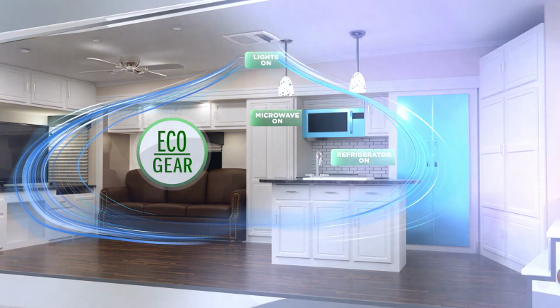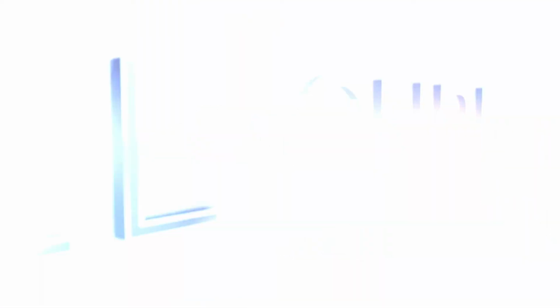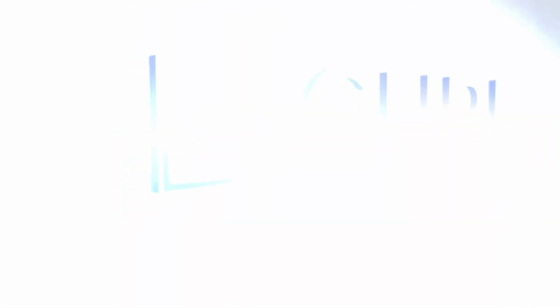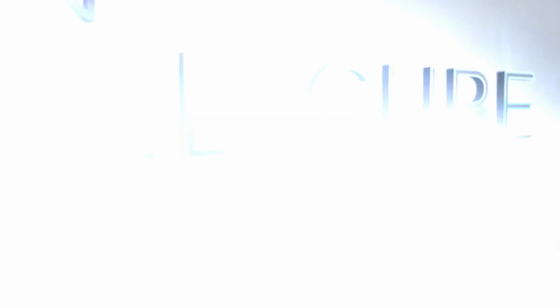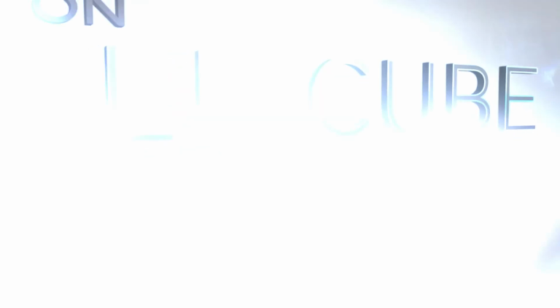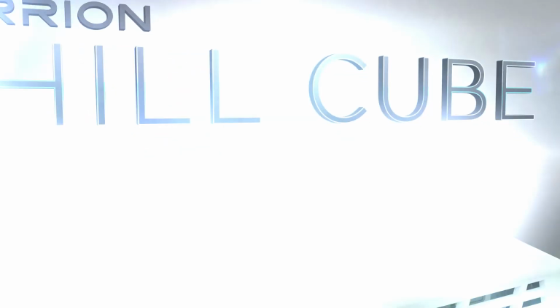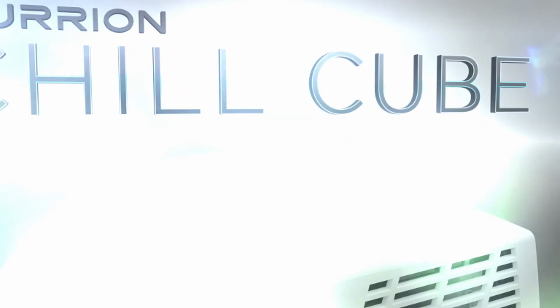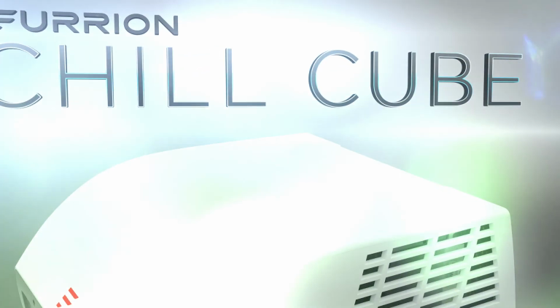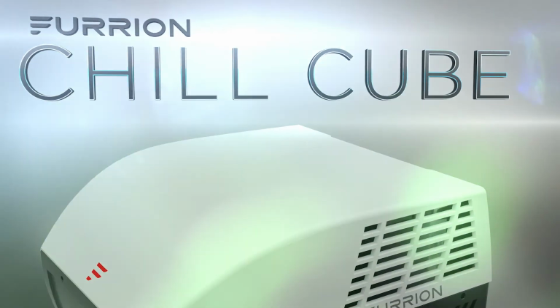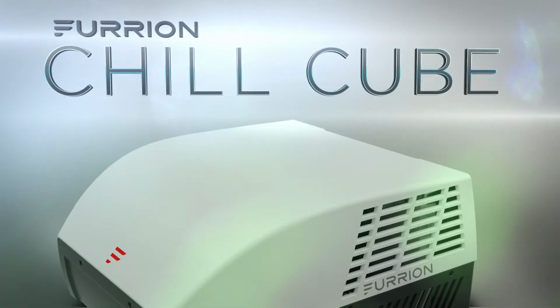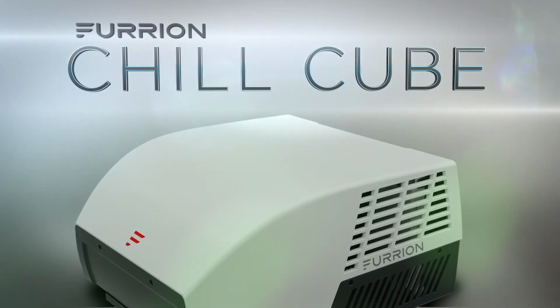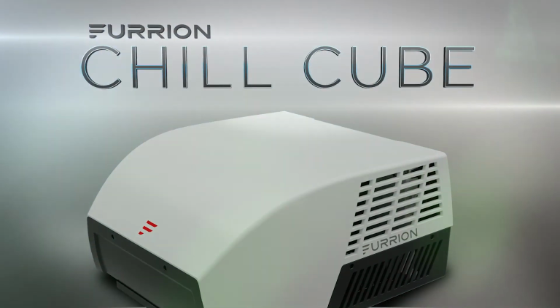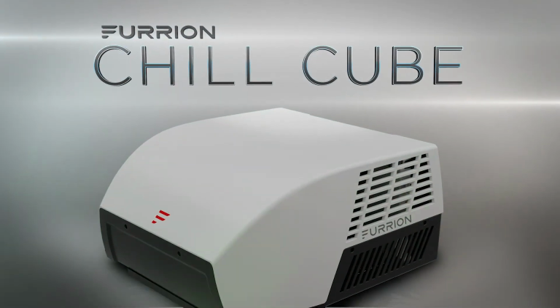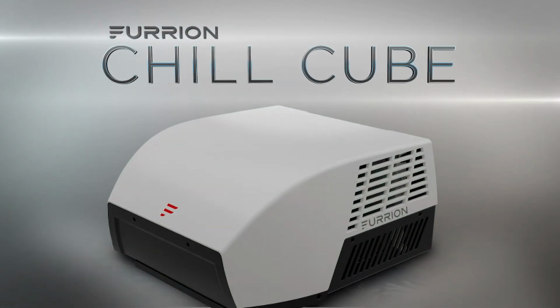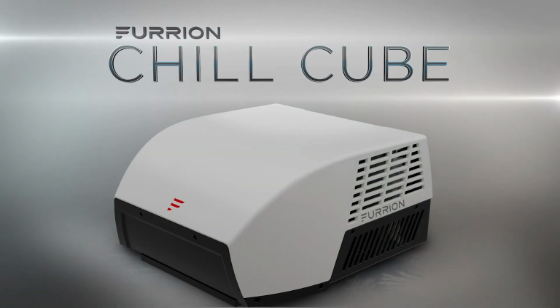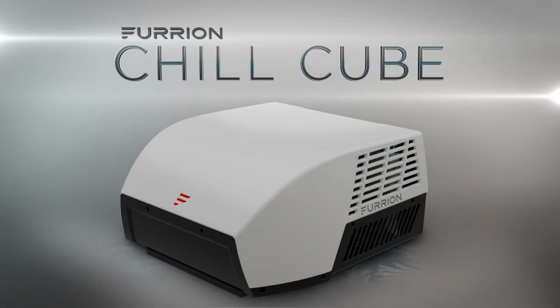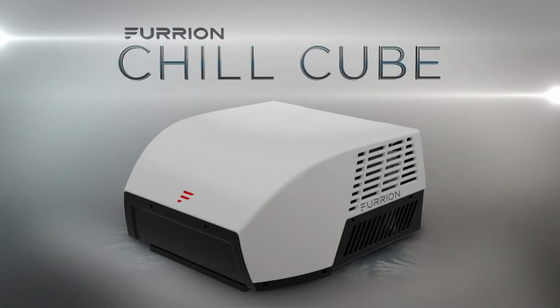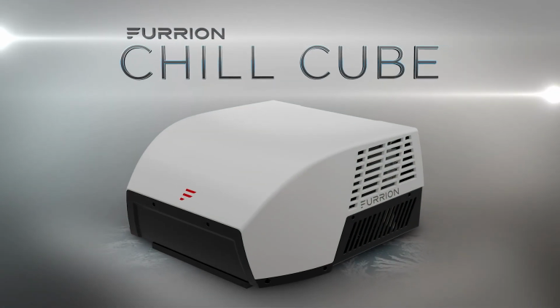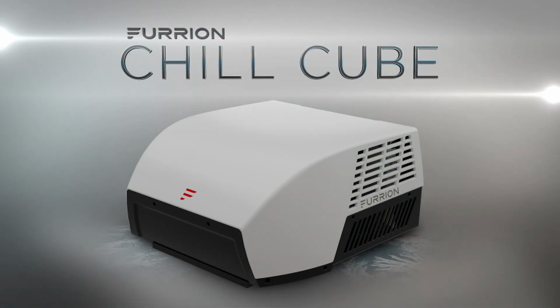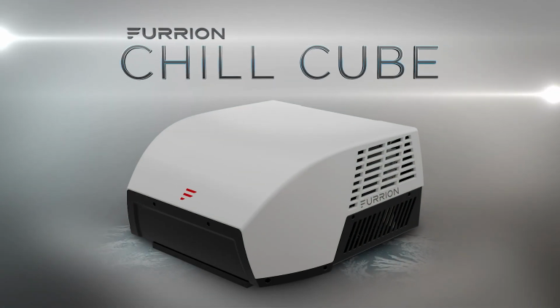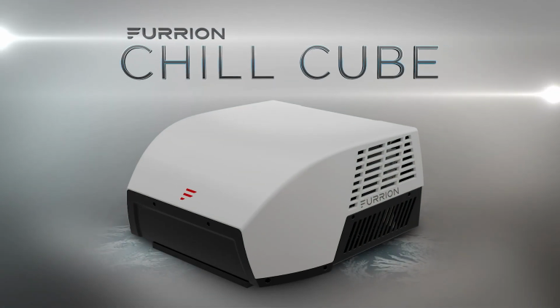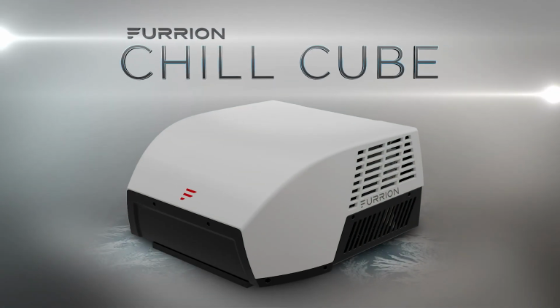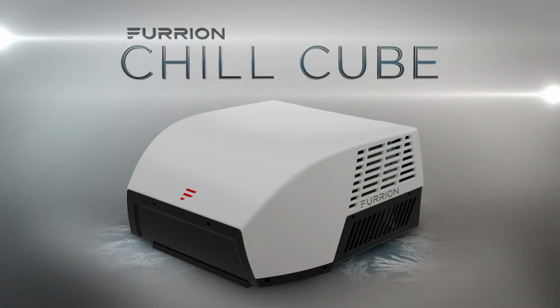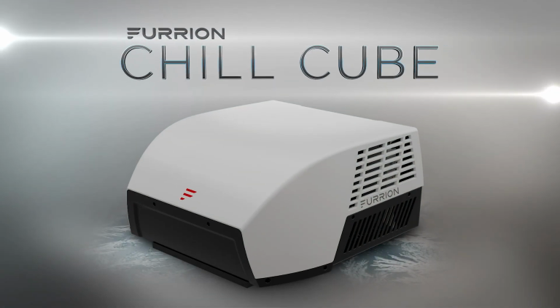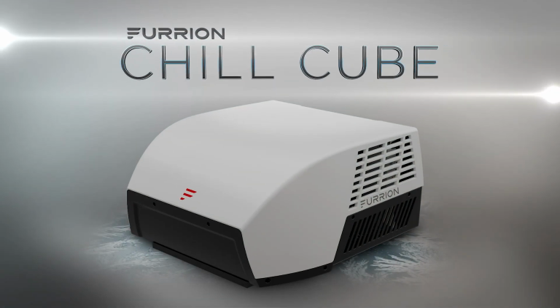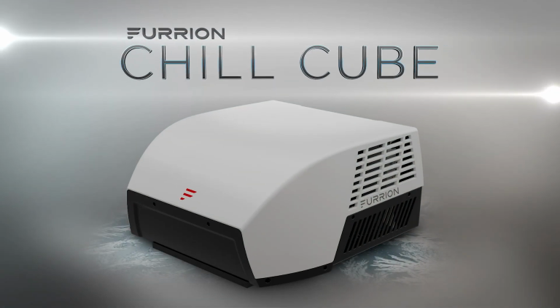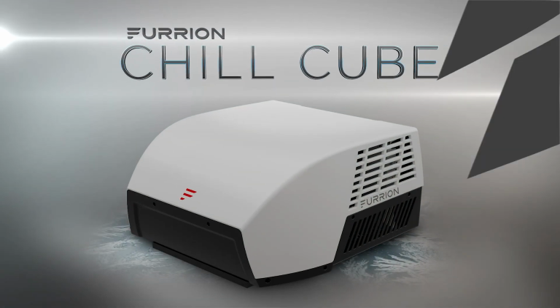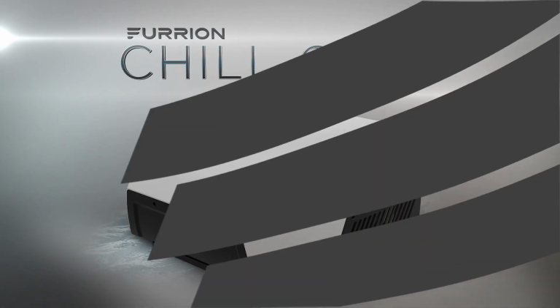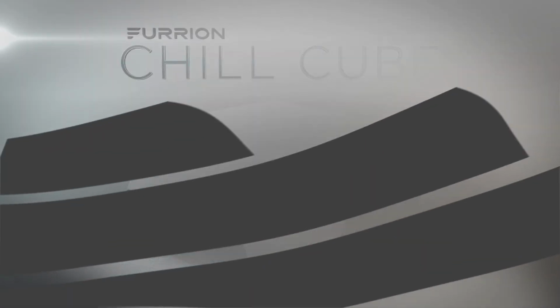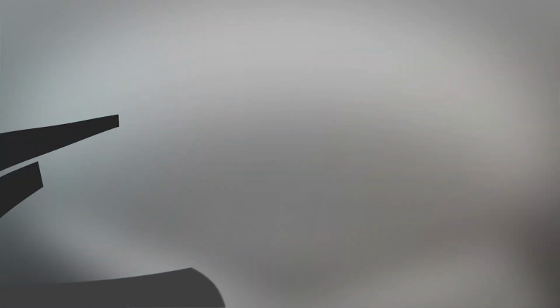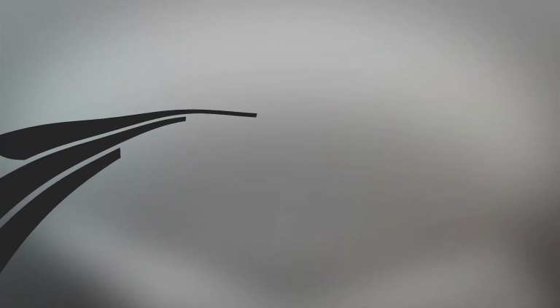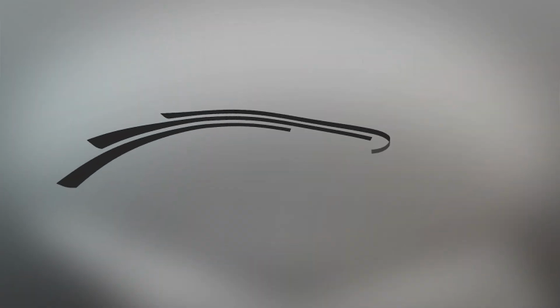The Furion Chill Cube. Say hello to the future of cooling technology.